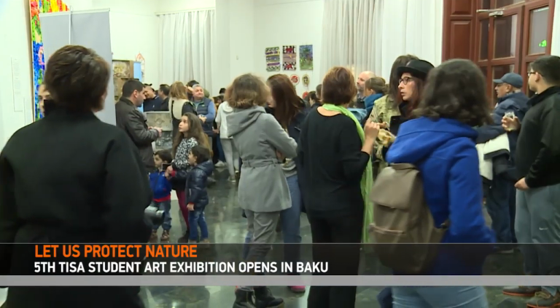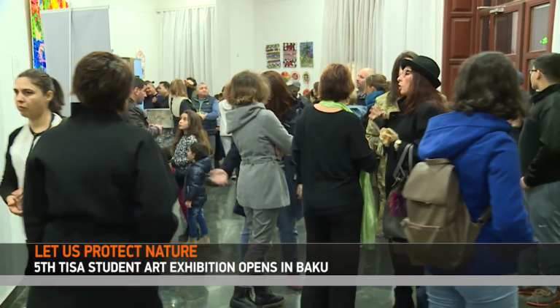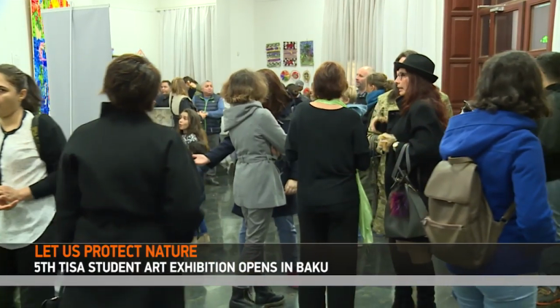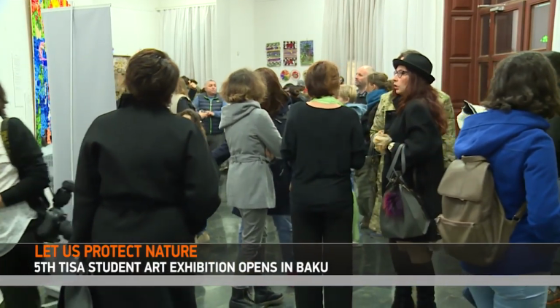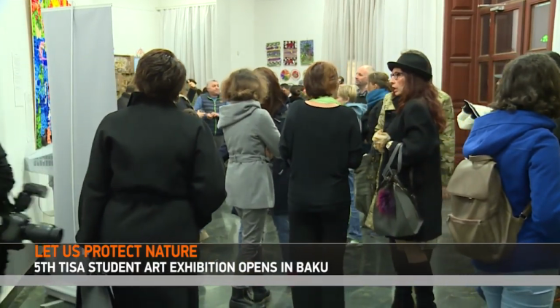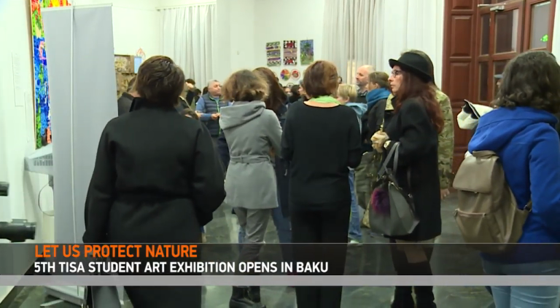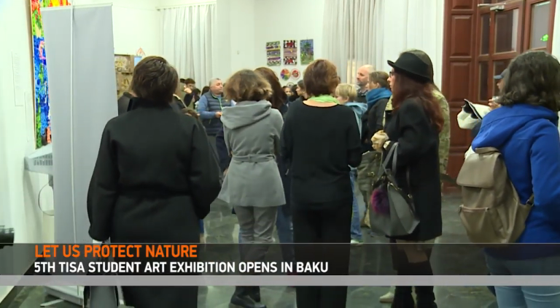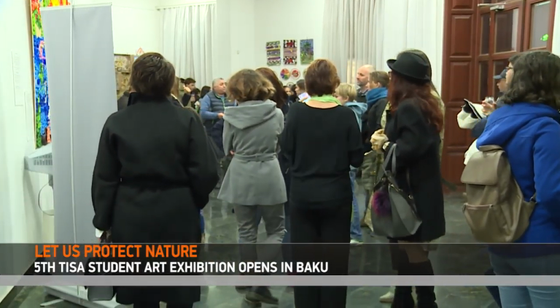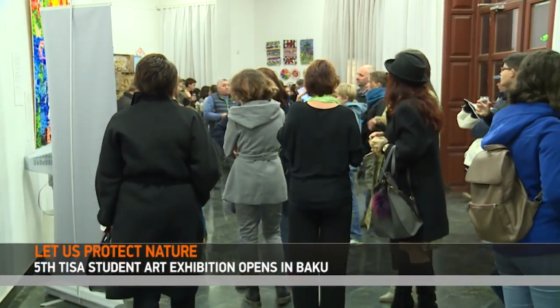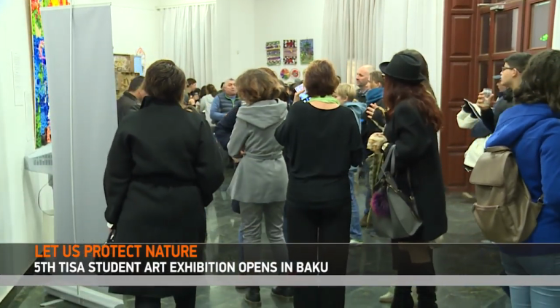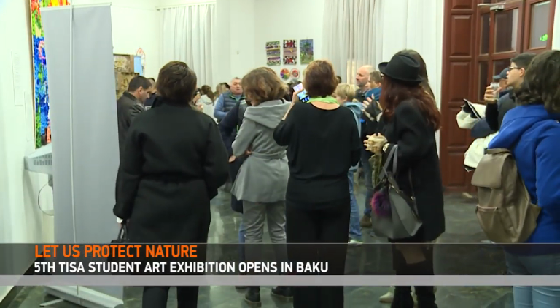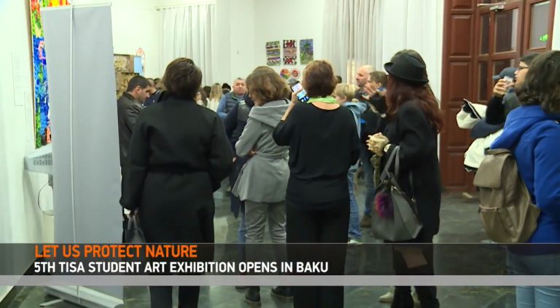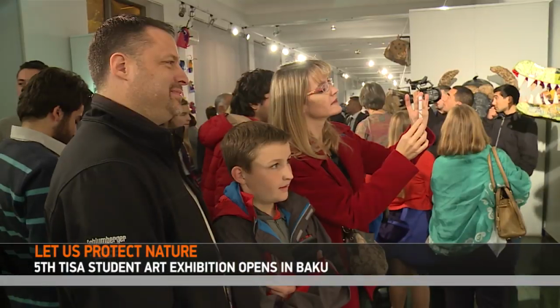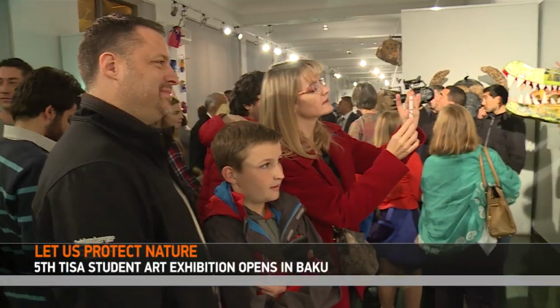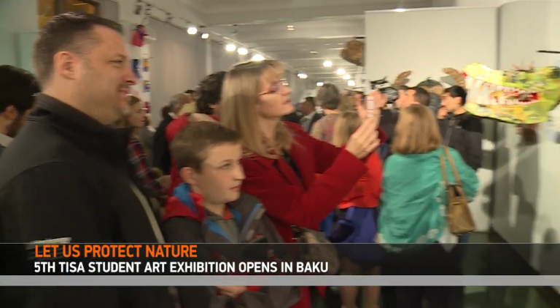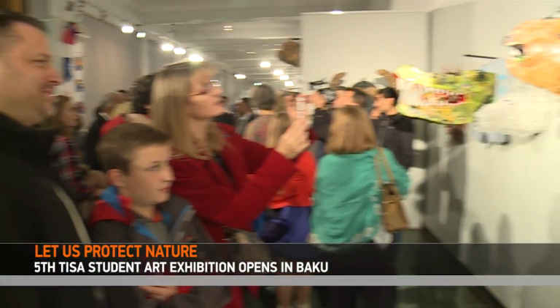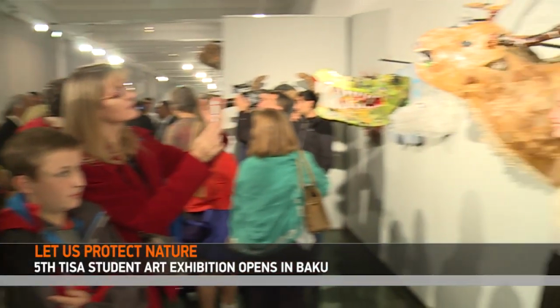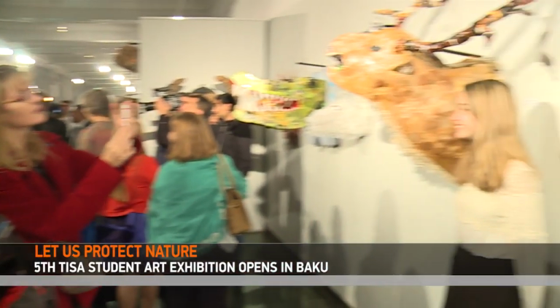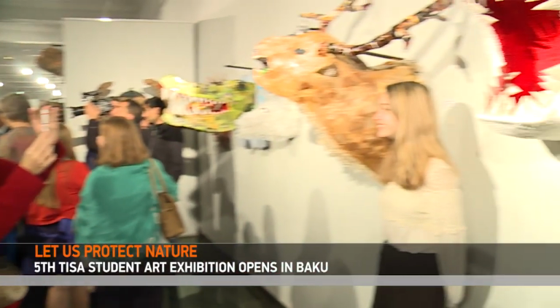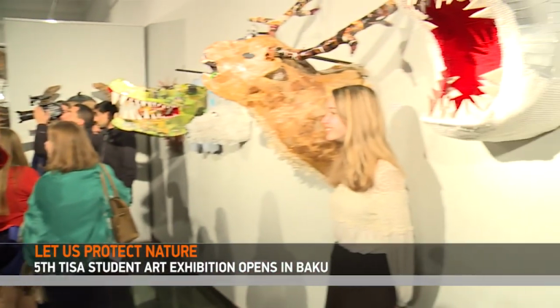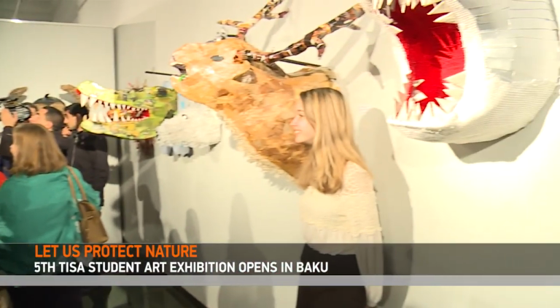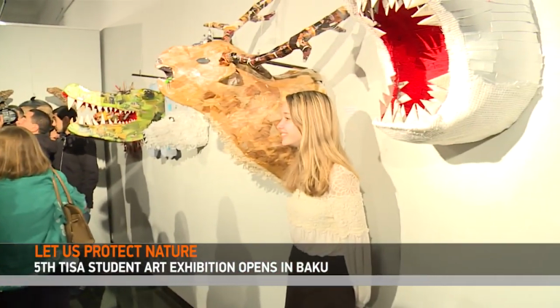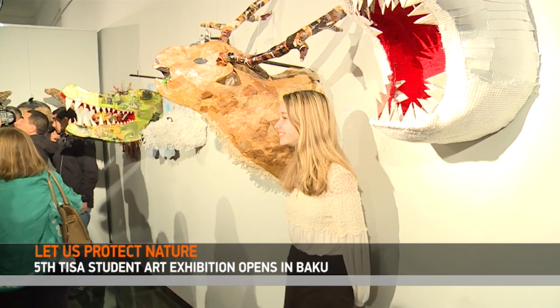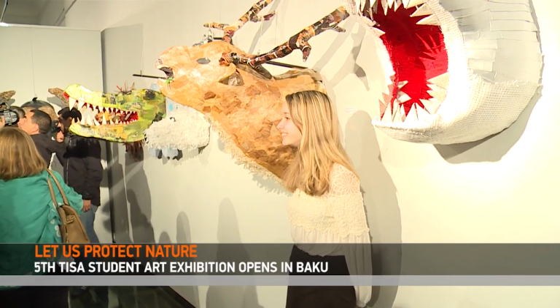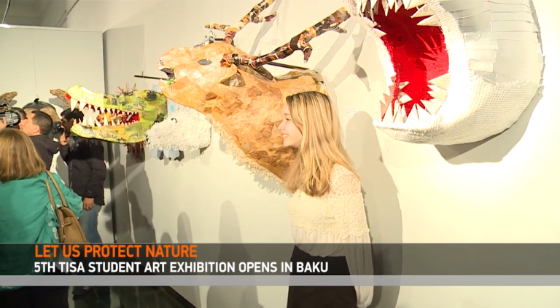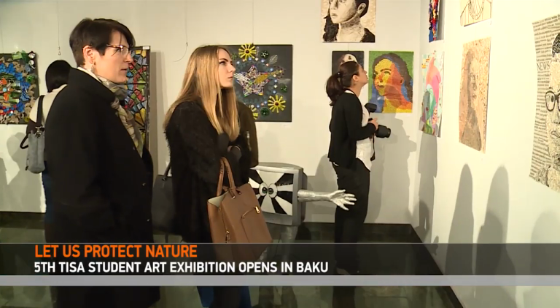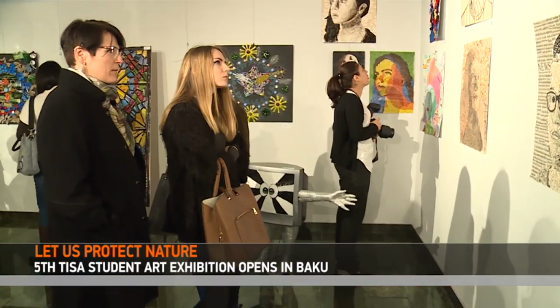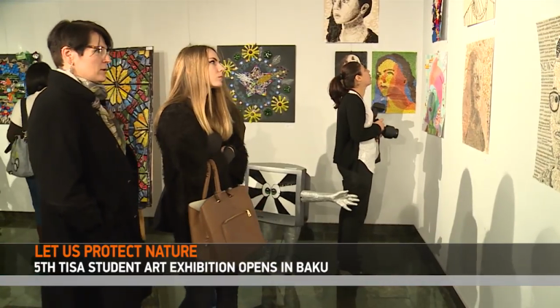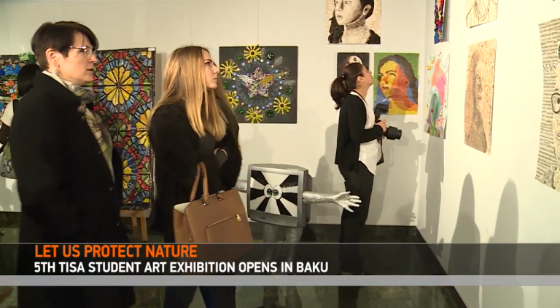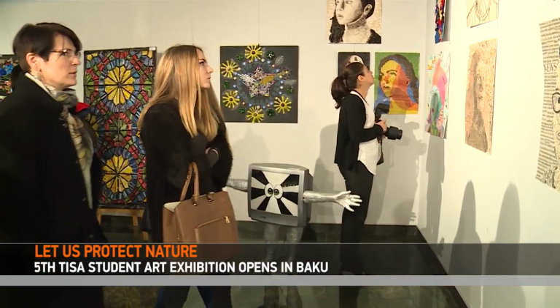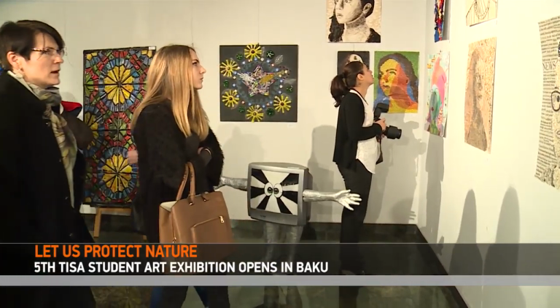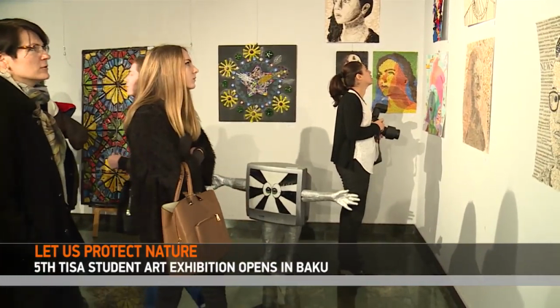The art exhibition will run until November 8th. Rana Gaiva, Ali Surkhayoglu, CBC.